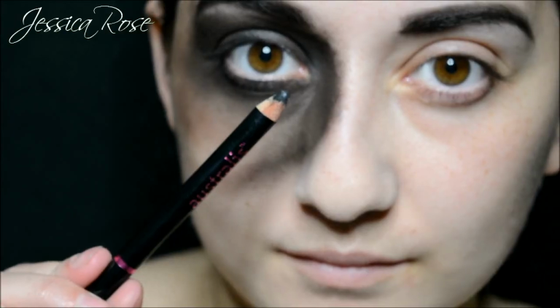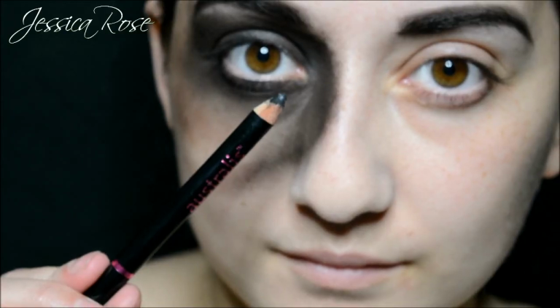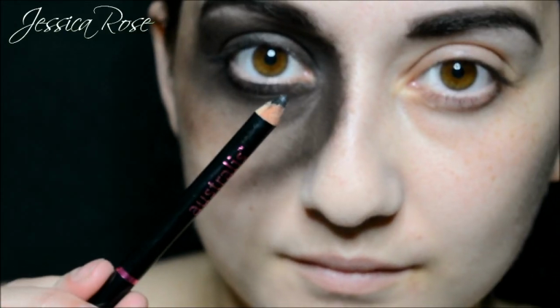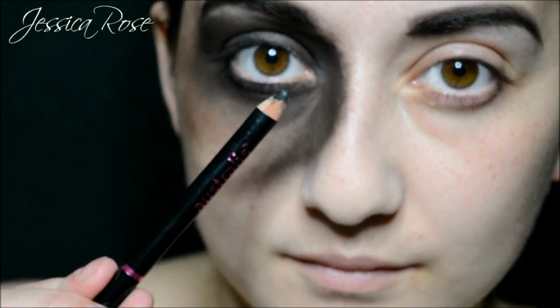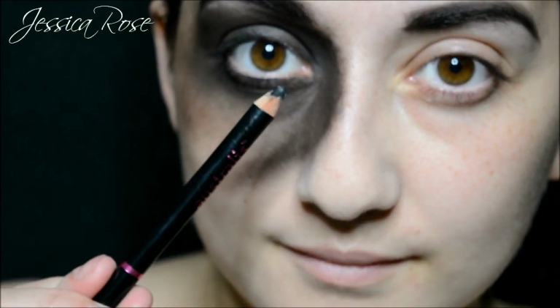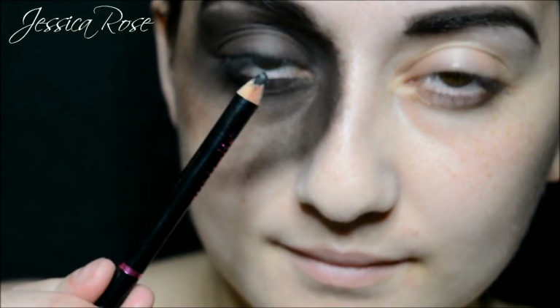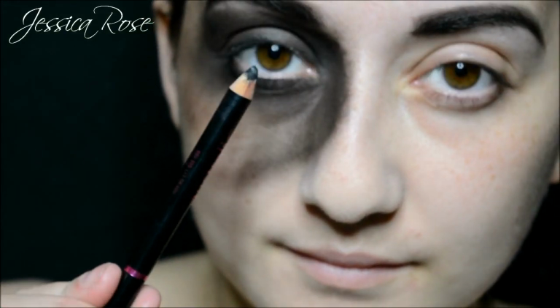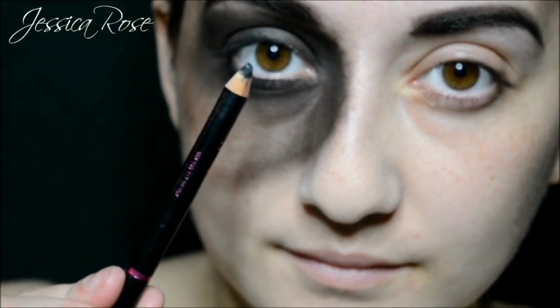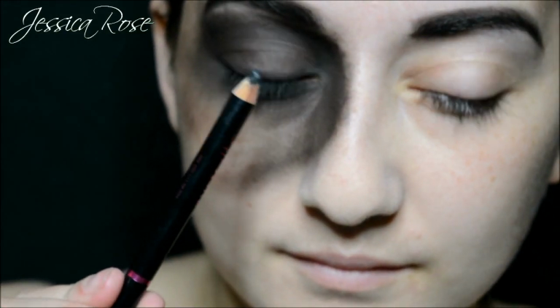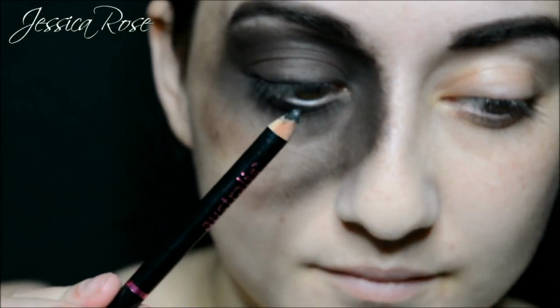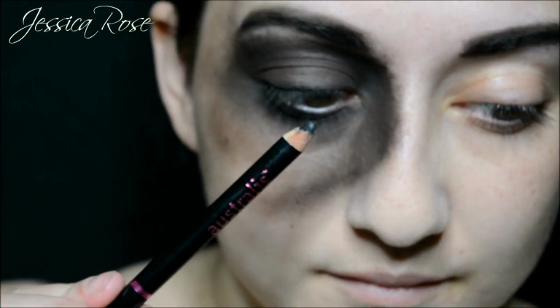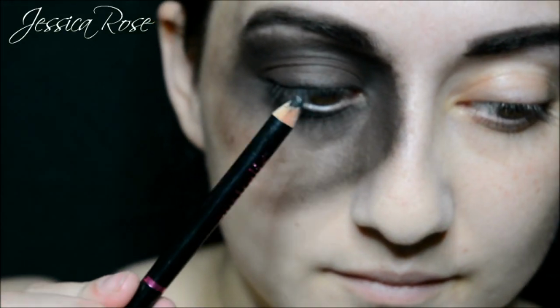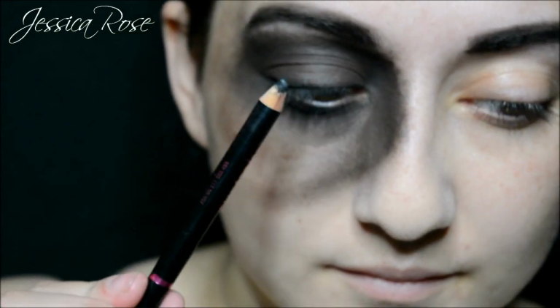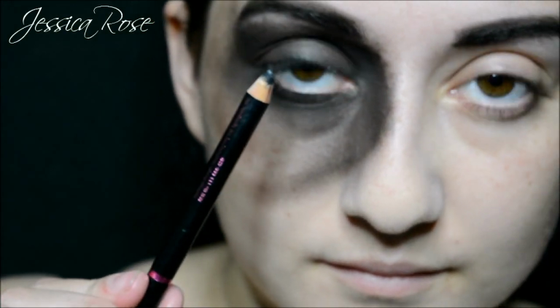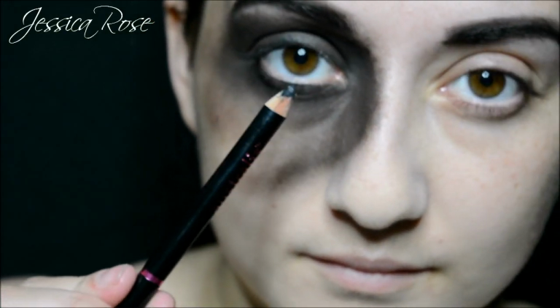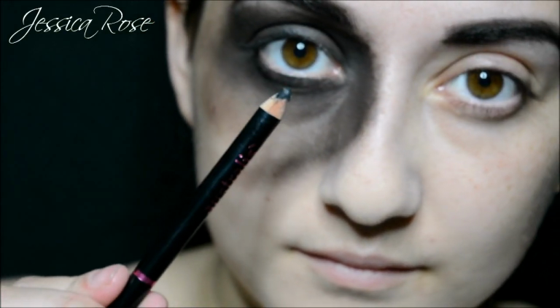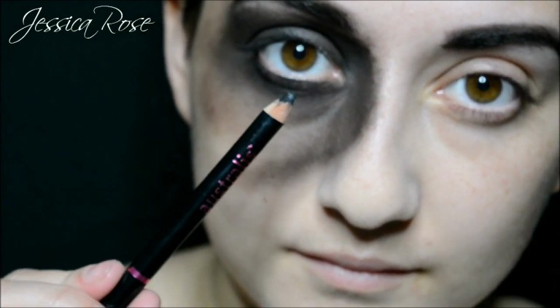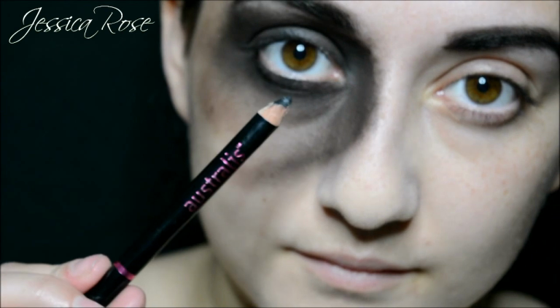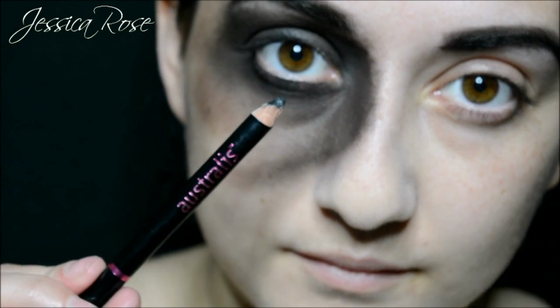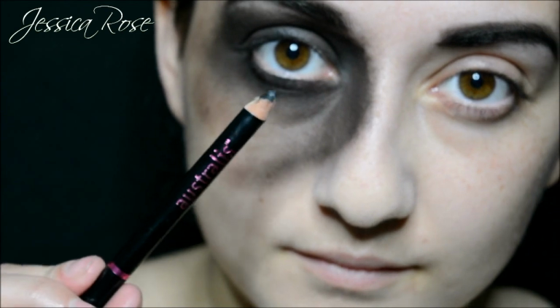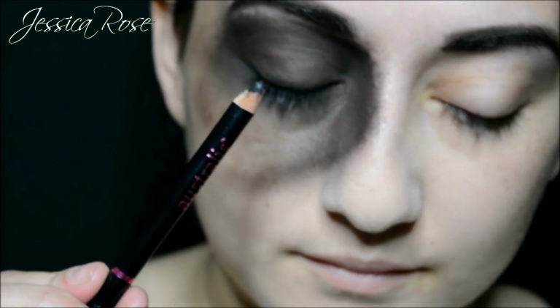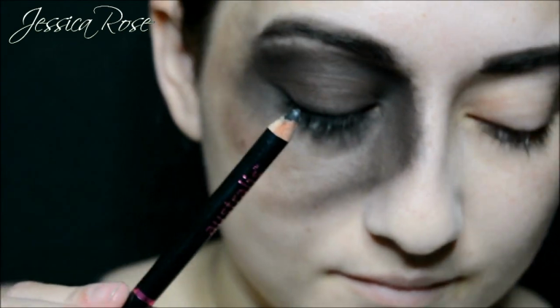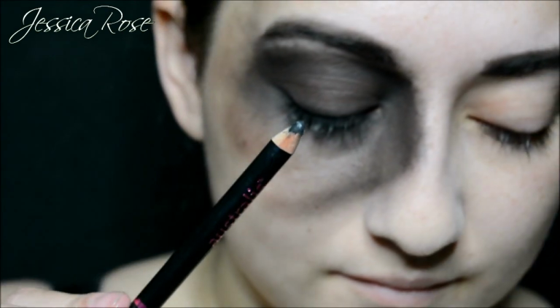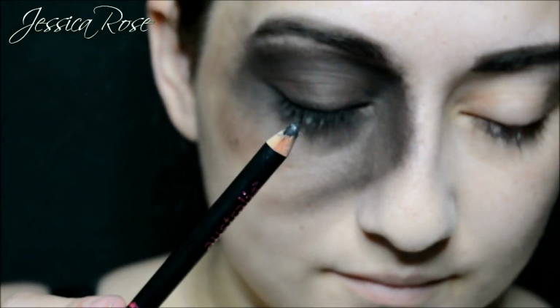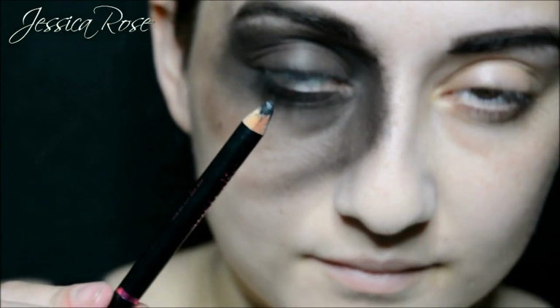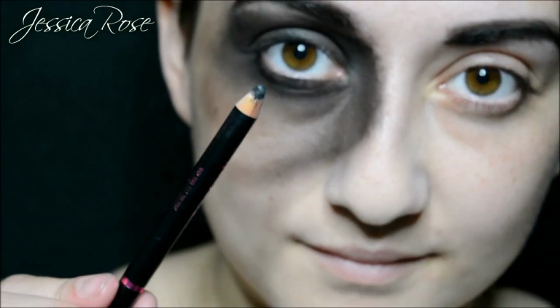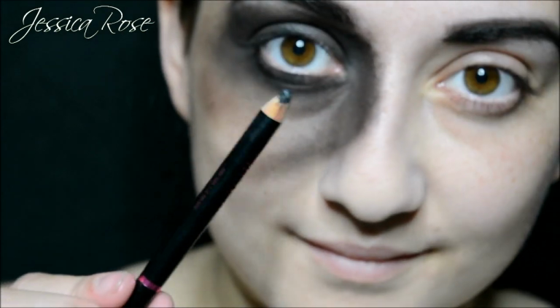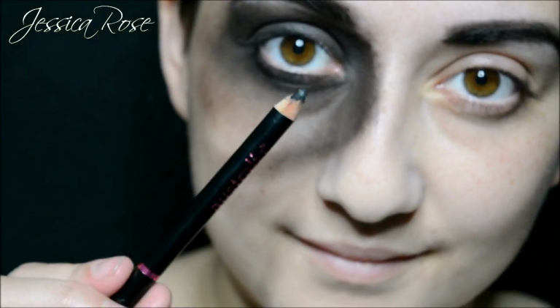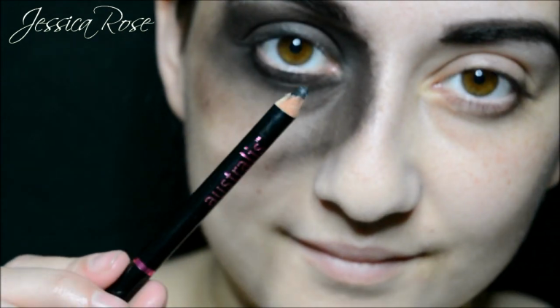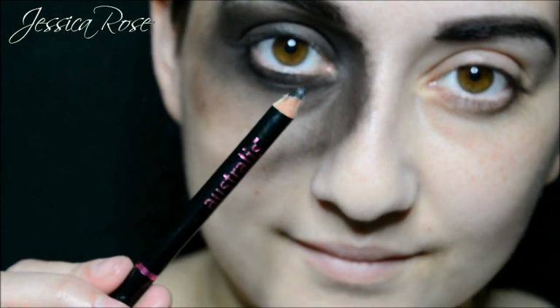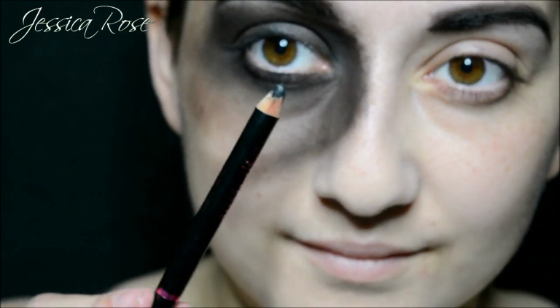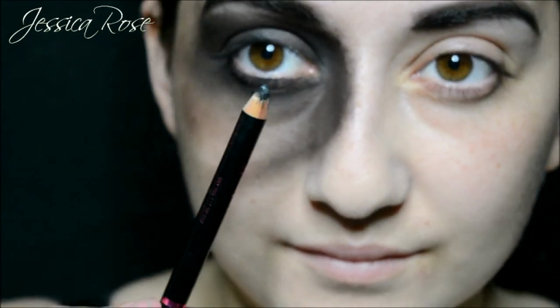Now I am taking a black pencil from Australis and I am going to apply this to my waterline to knock out the skin tone colour.